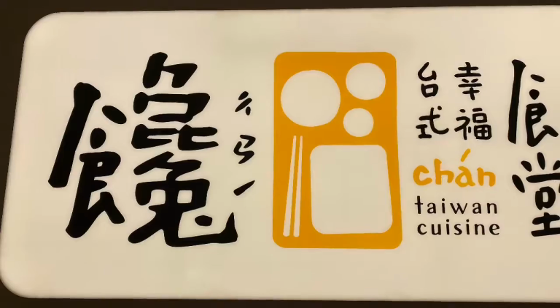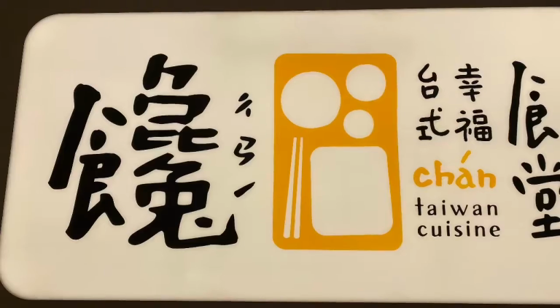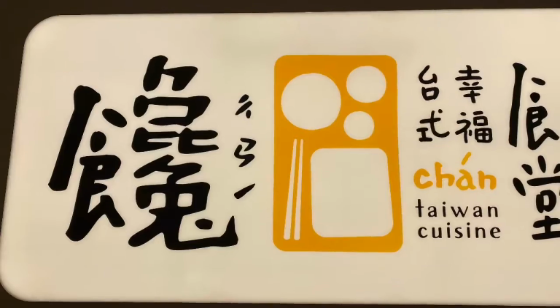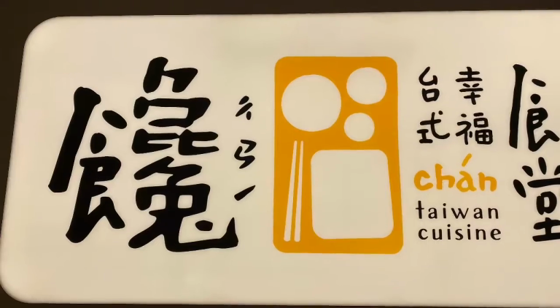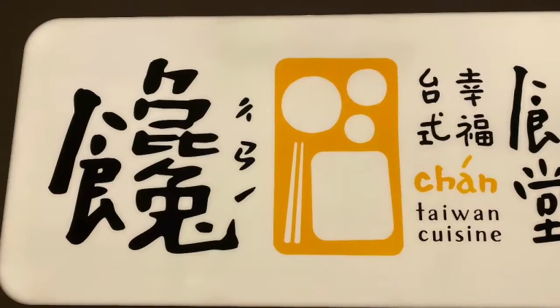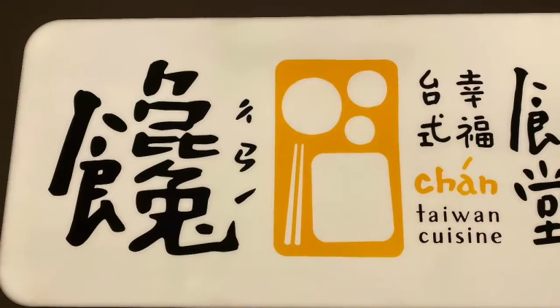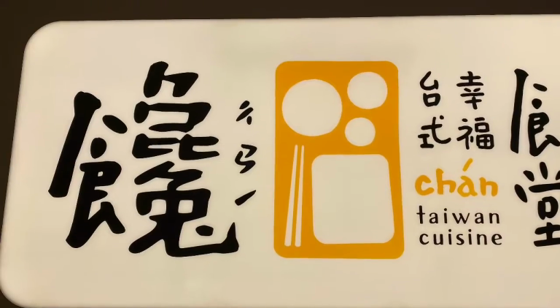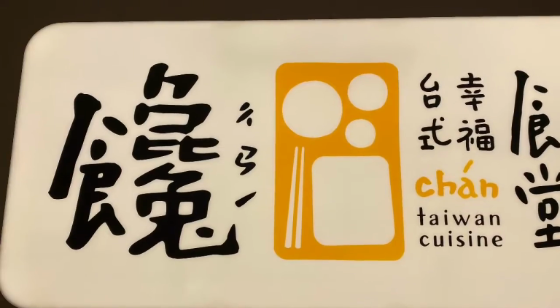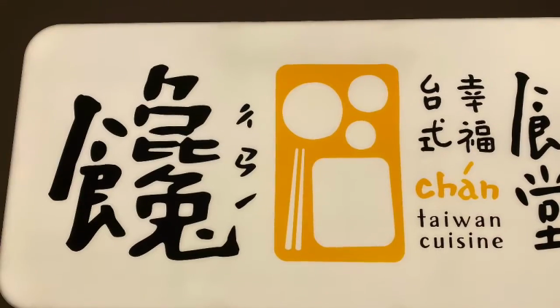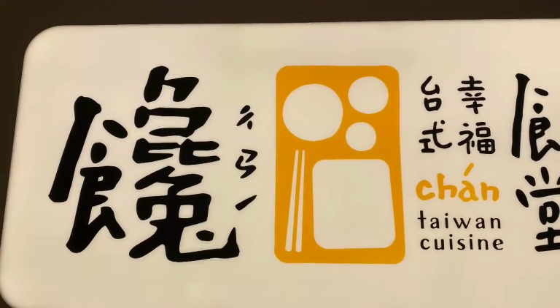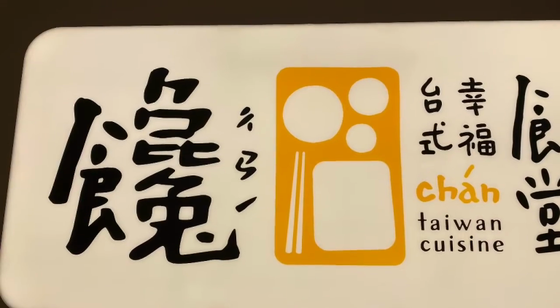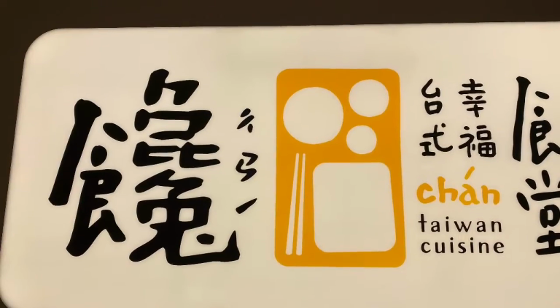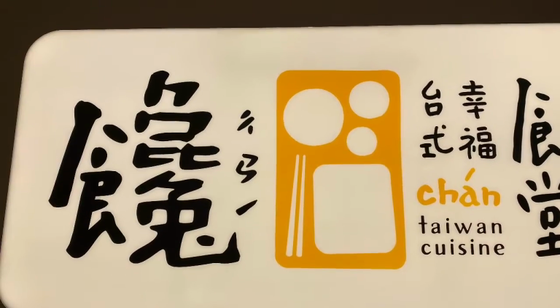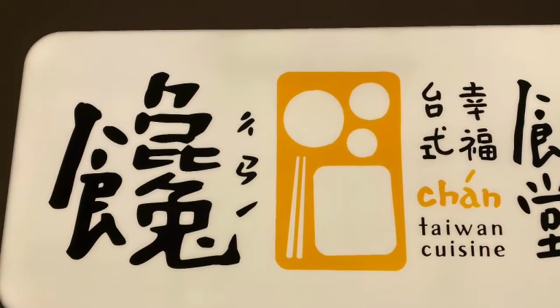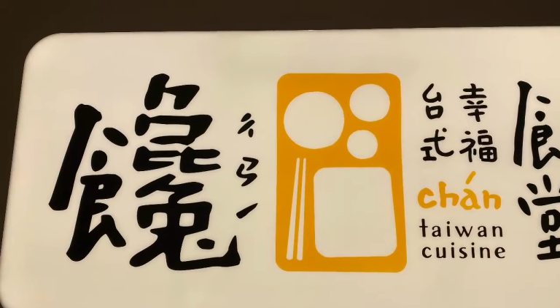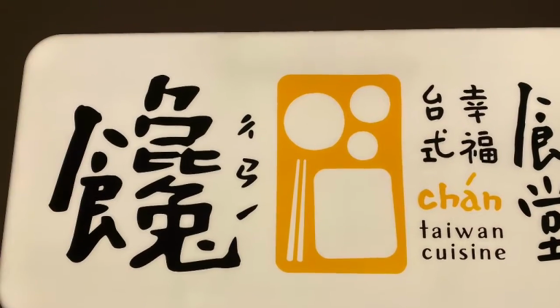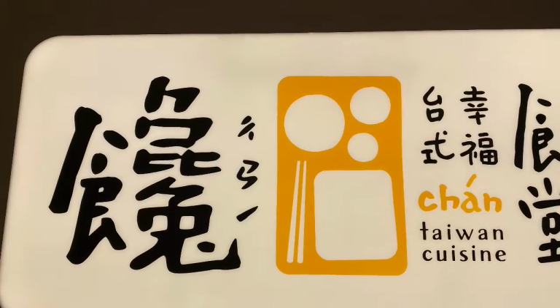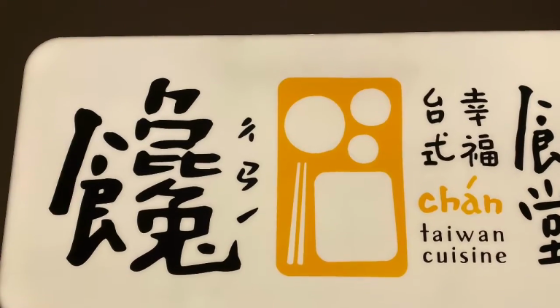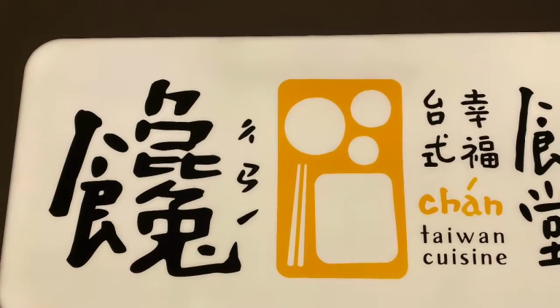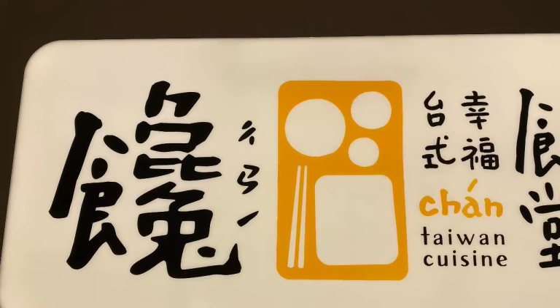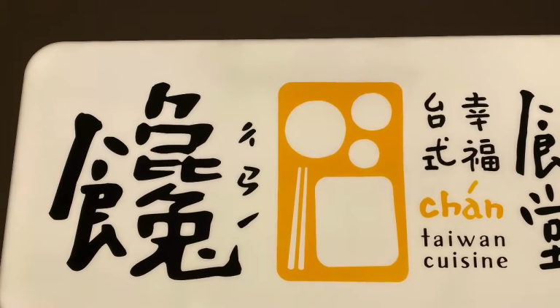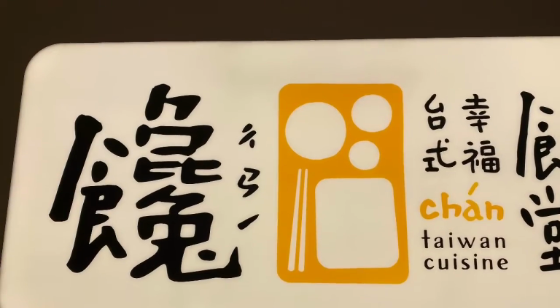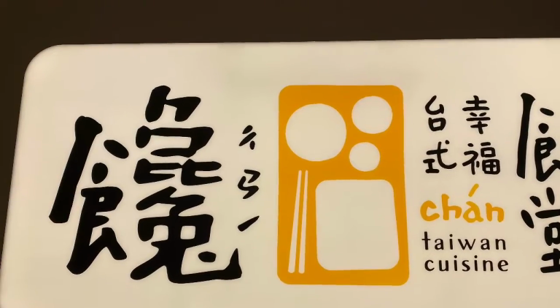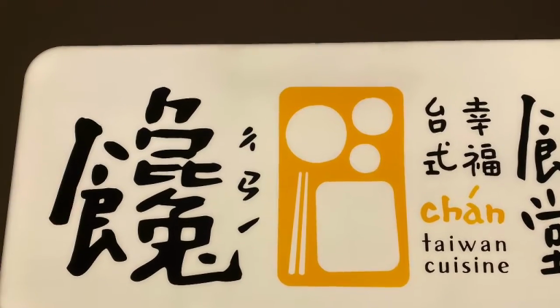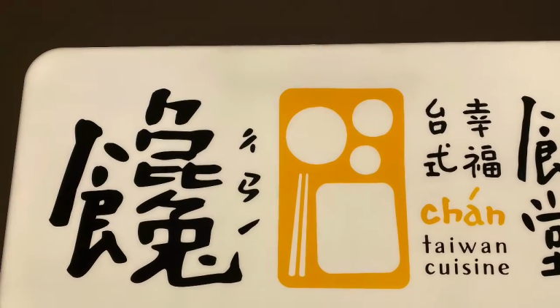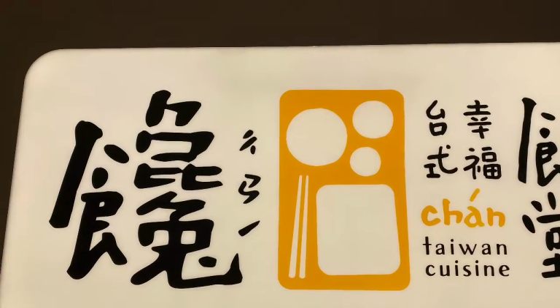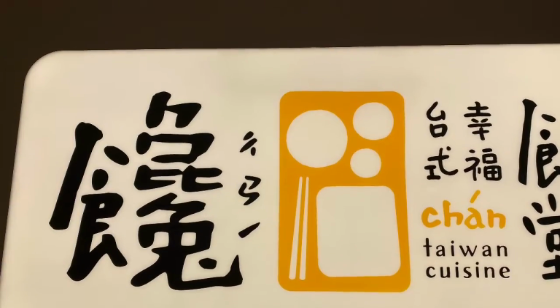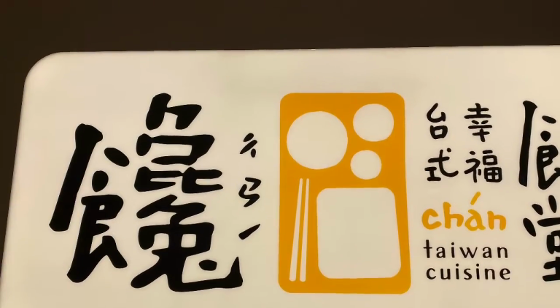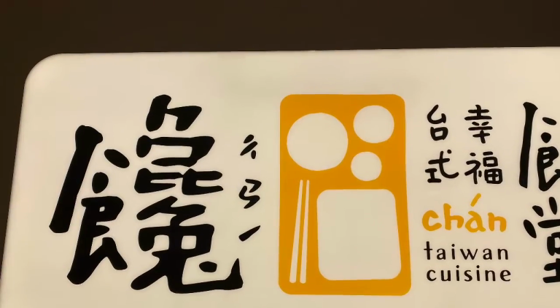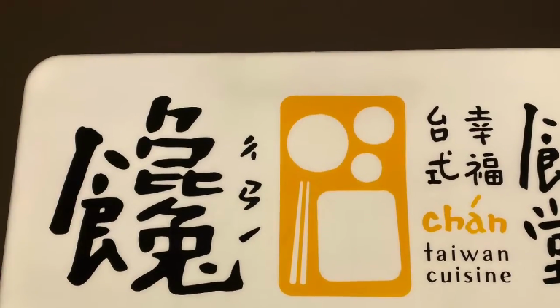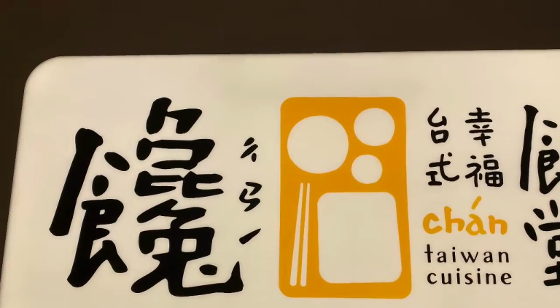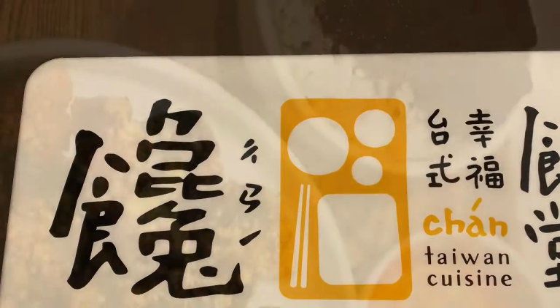Hi guys, ito yung restaurant na pinuntahan namin. Dito kami nag-lunch.